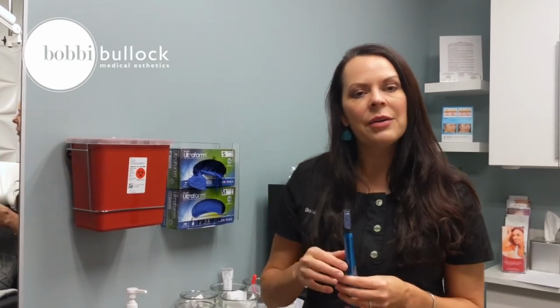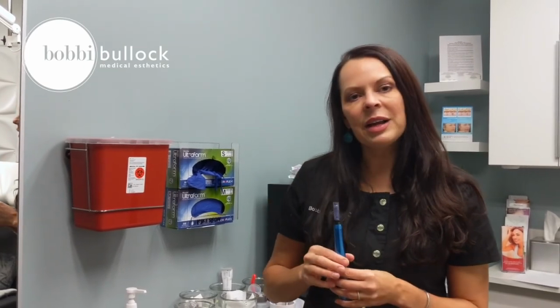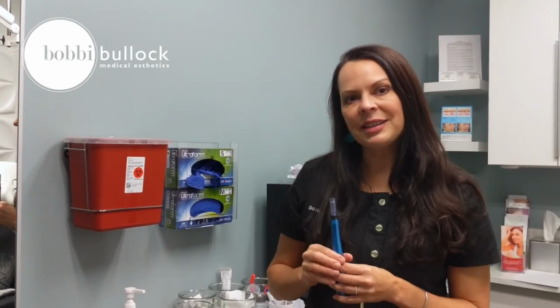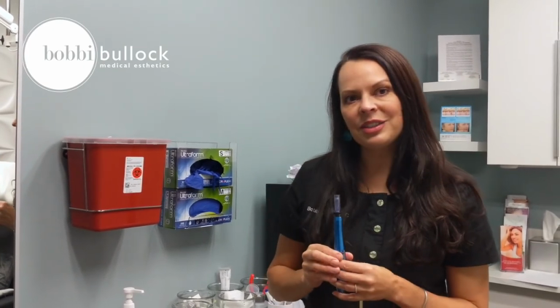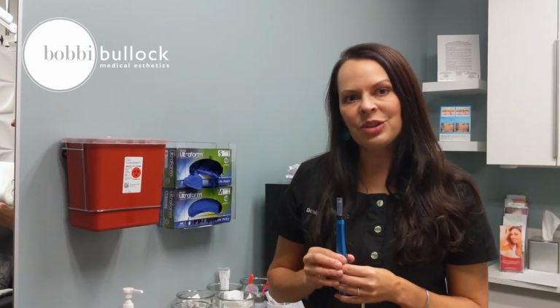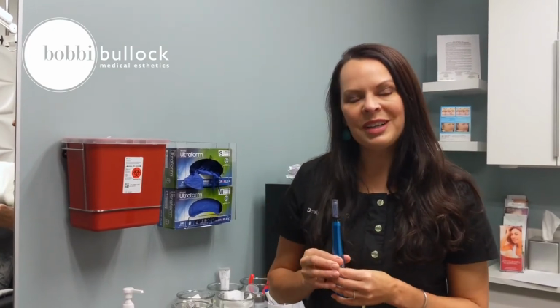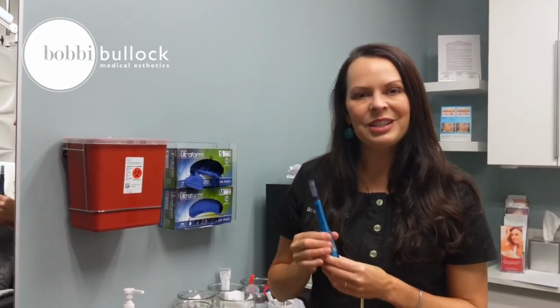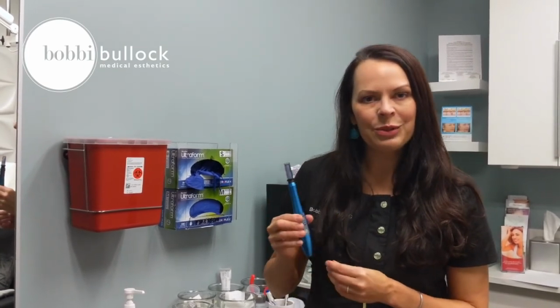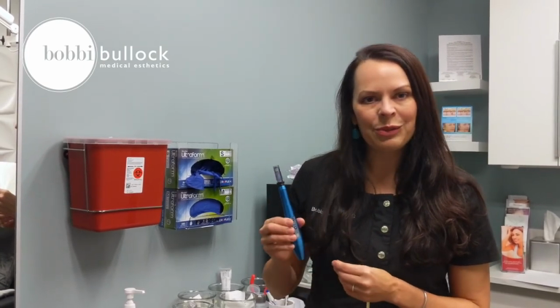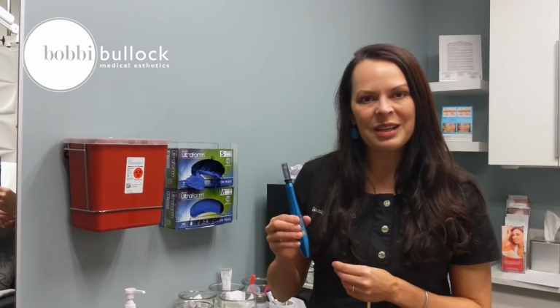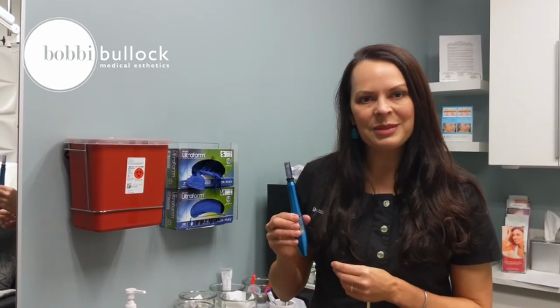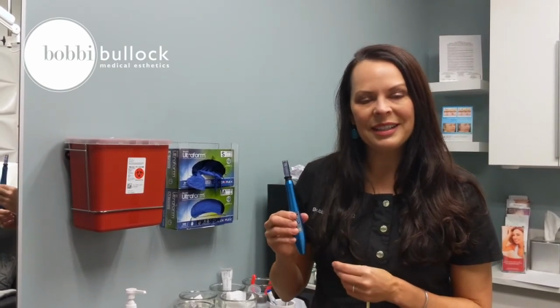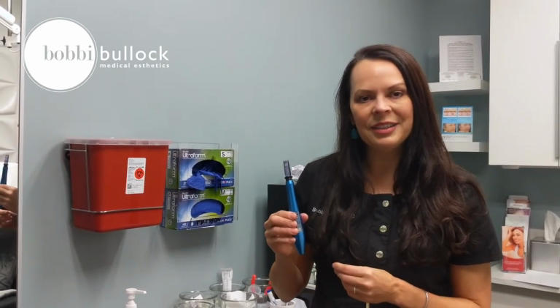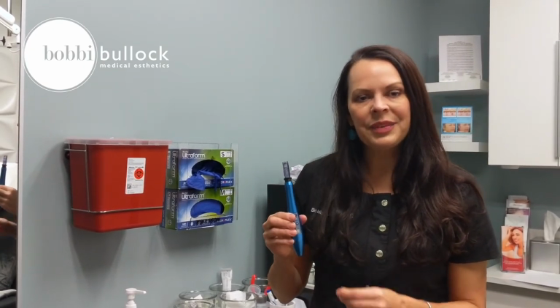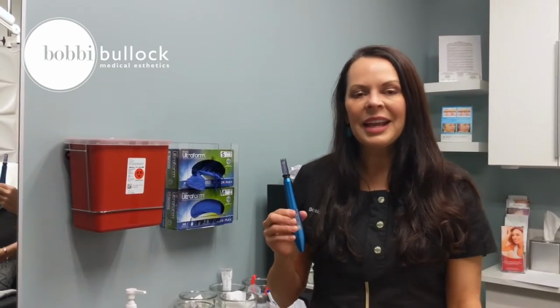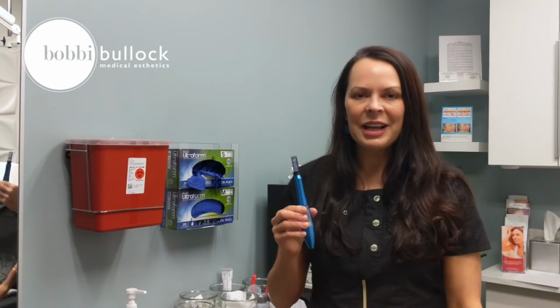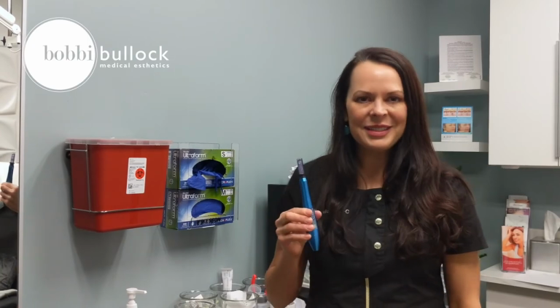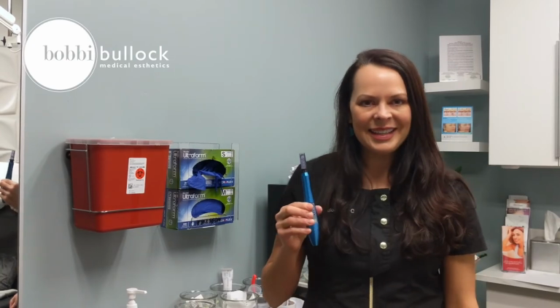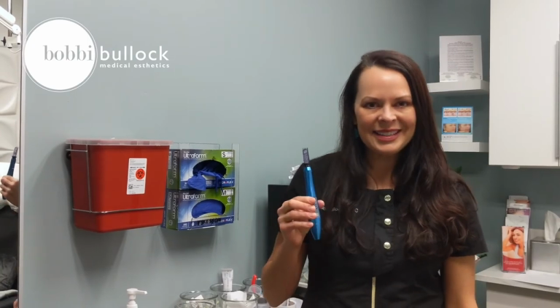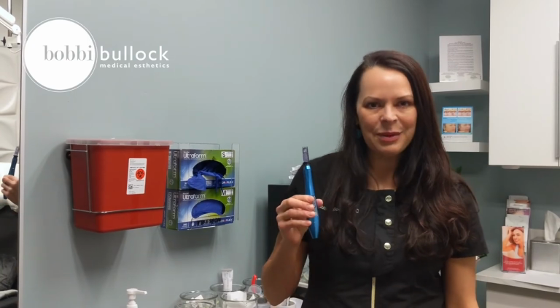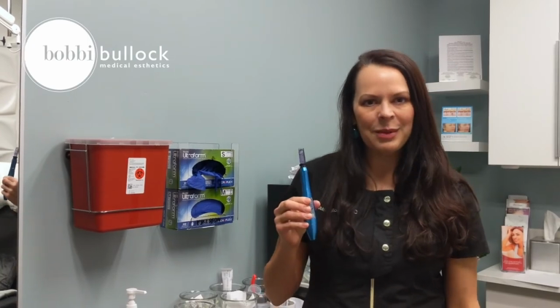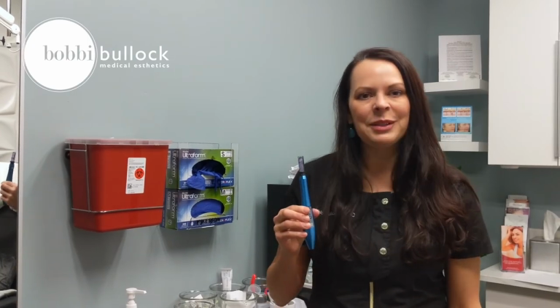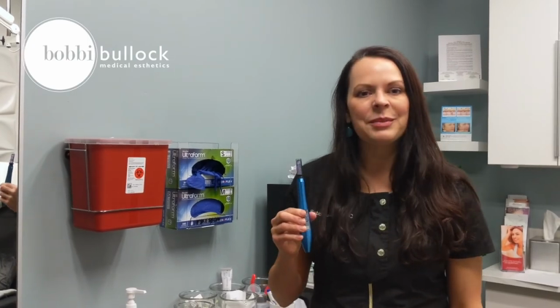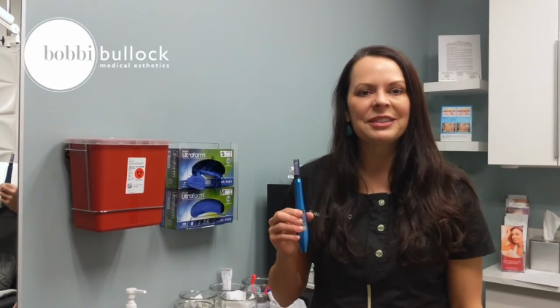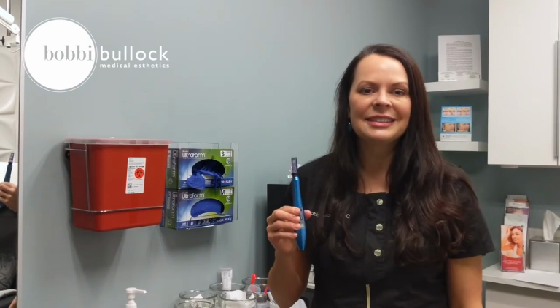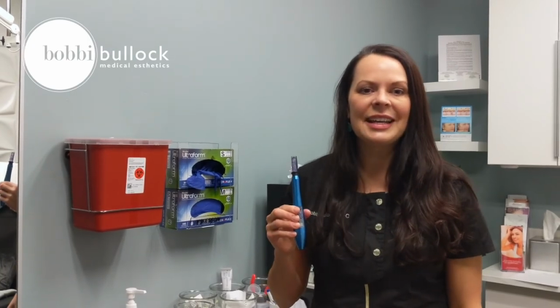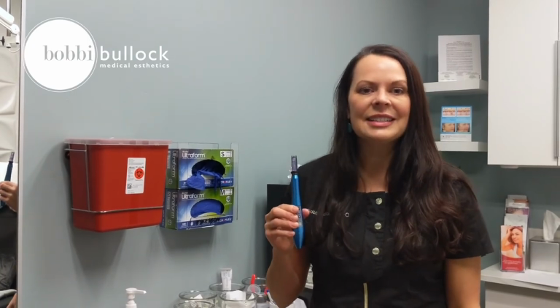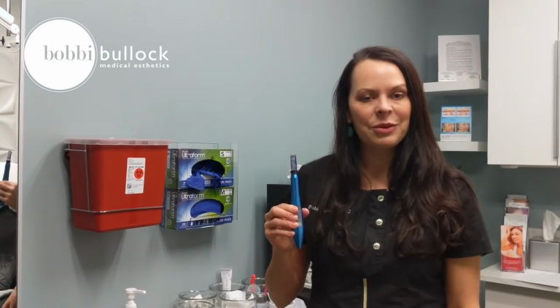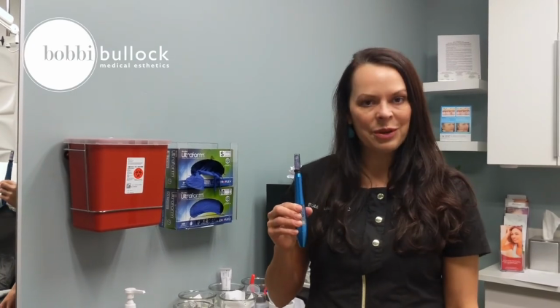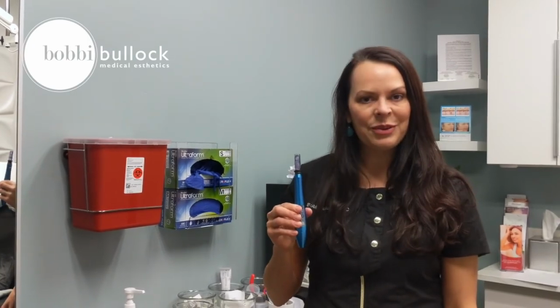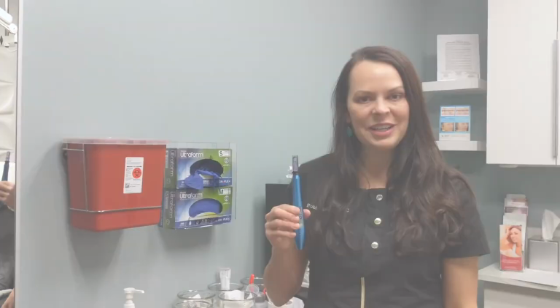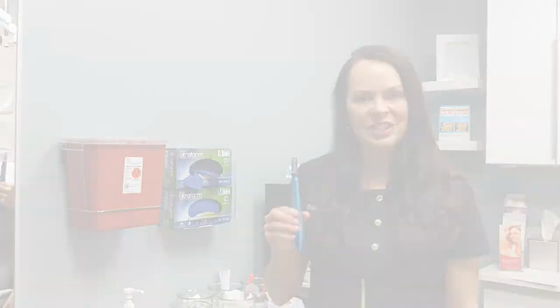I recommend this treatment two or three times a year. Come see us at Bobbi Bullock Medical Aesthetics for more information.